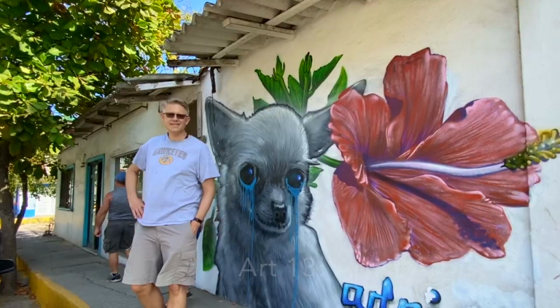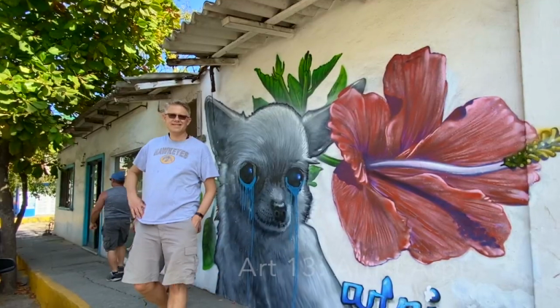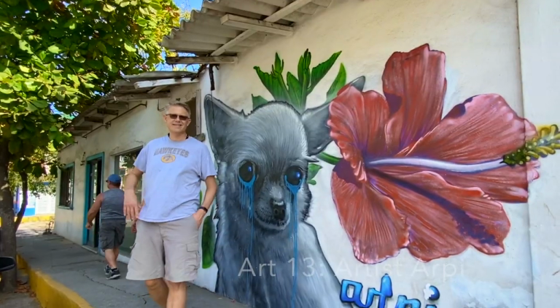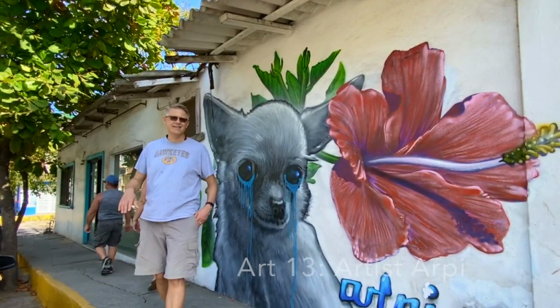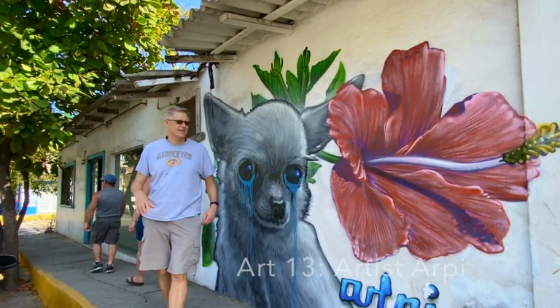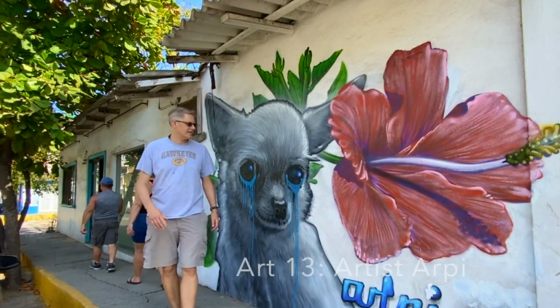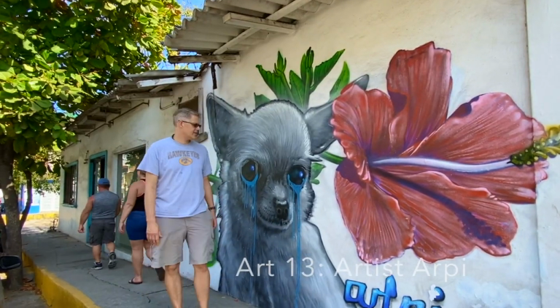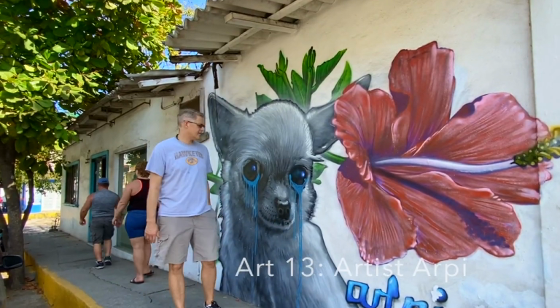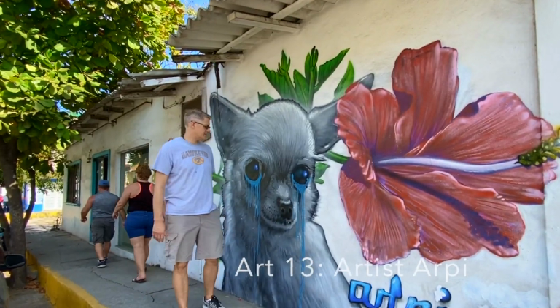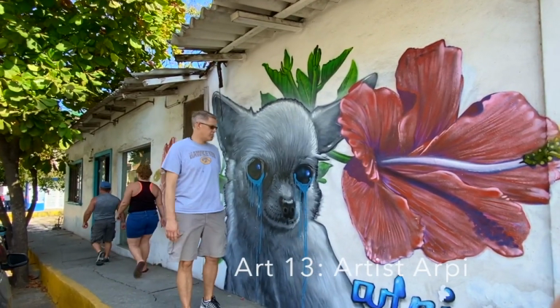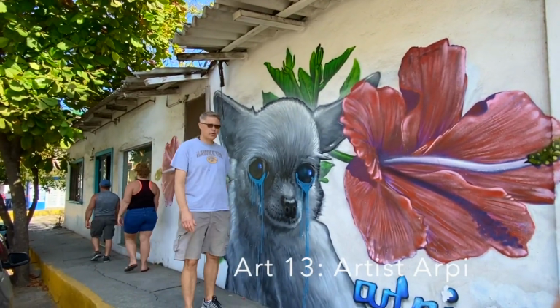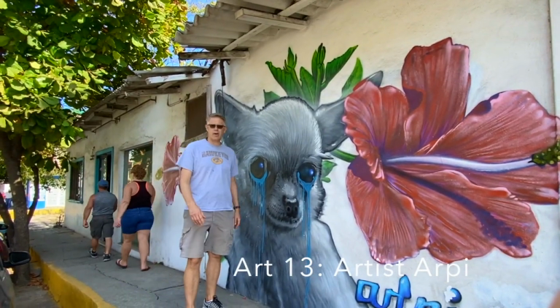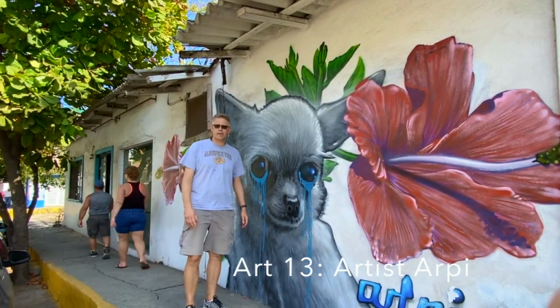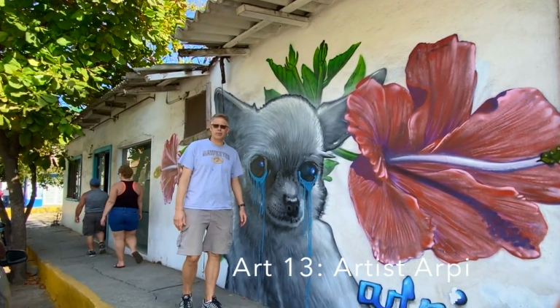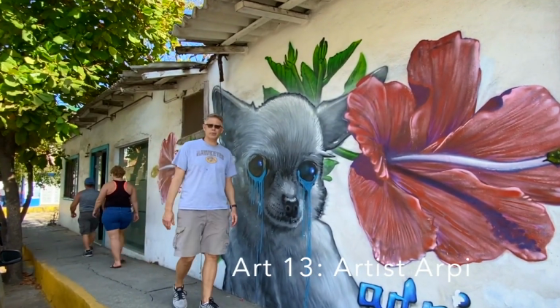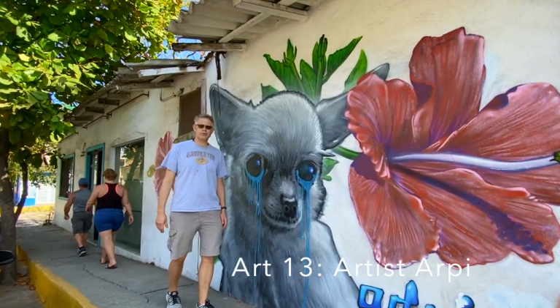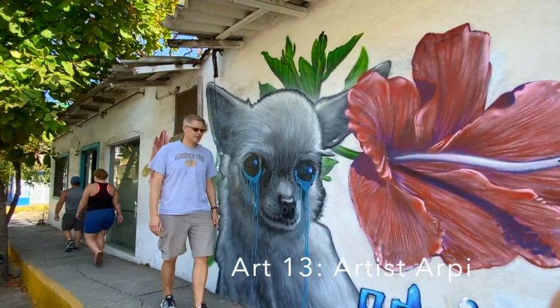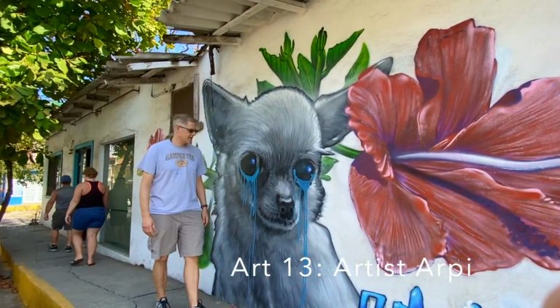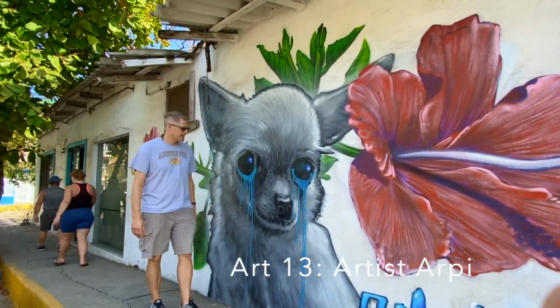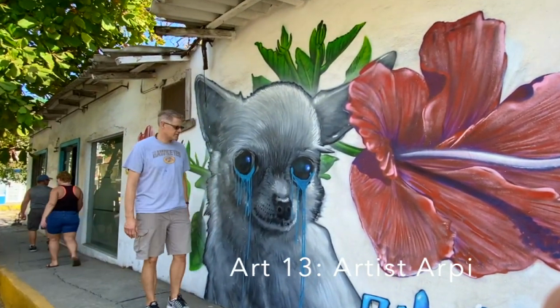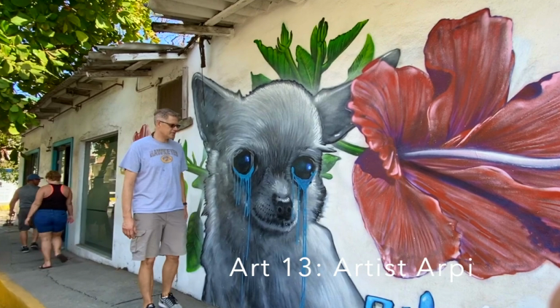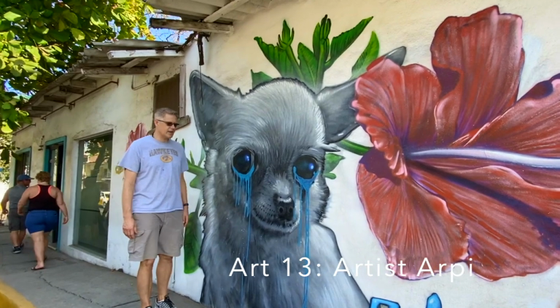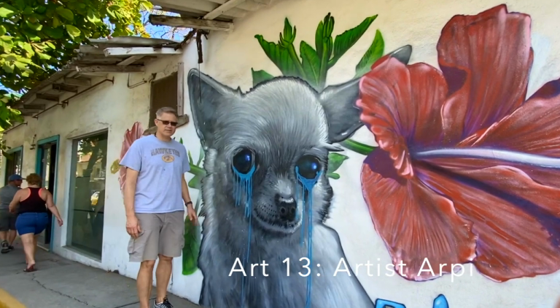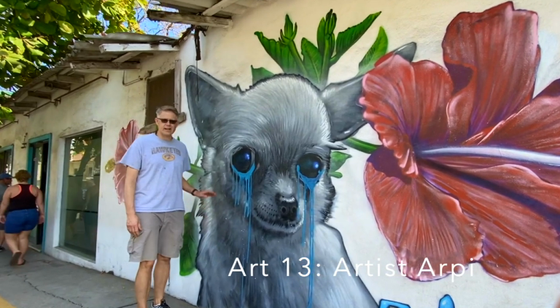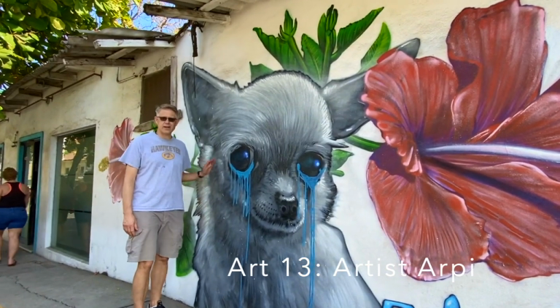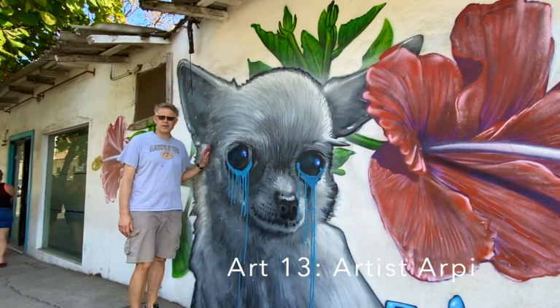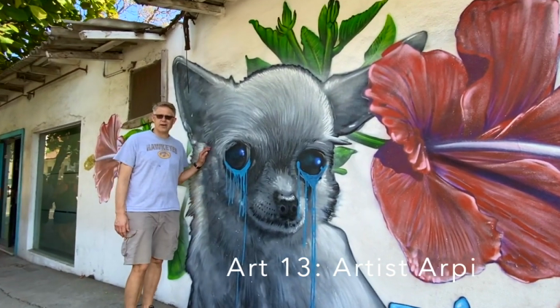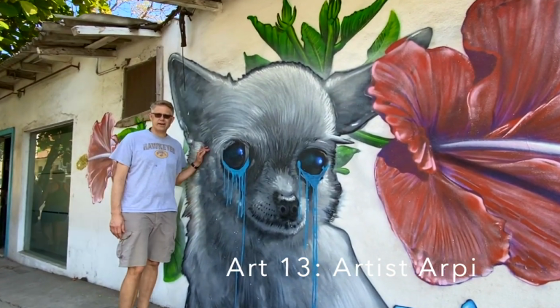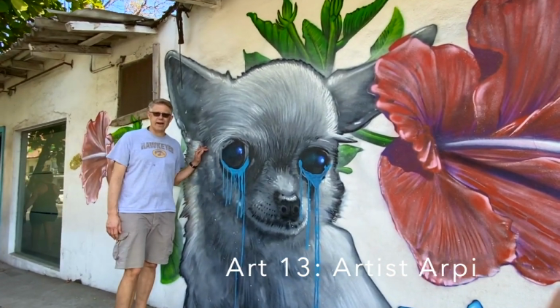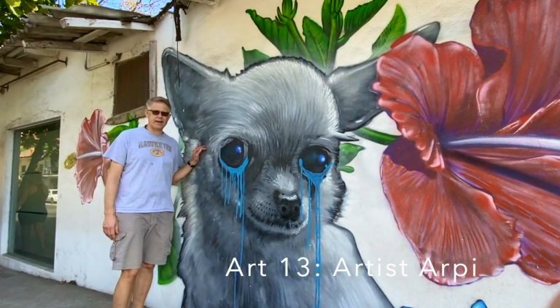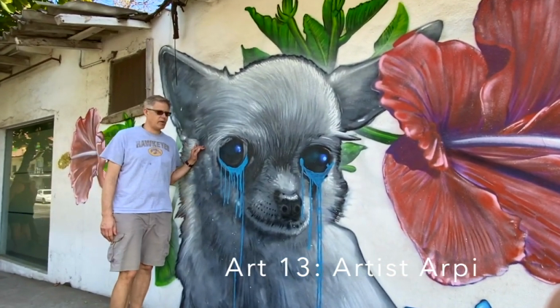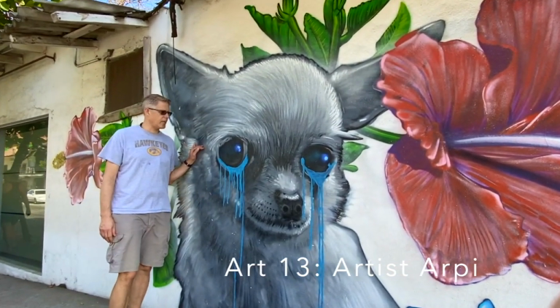I love this one. It's a poor trying pooch — it's so sad. Kinda like our dogs back in the car.